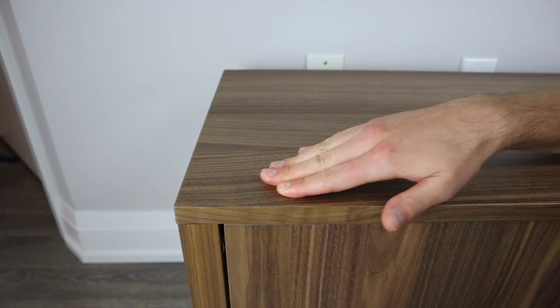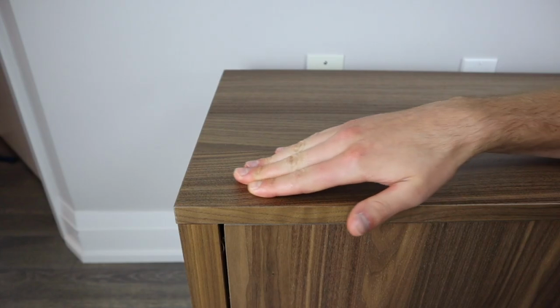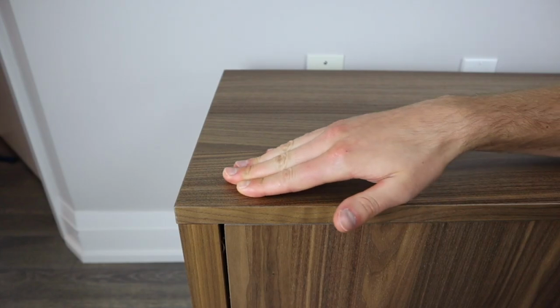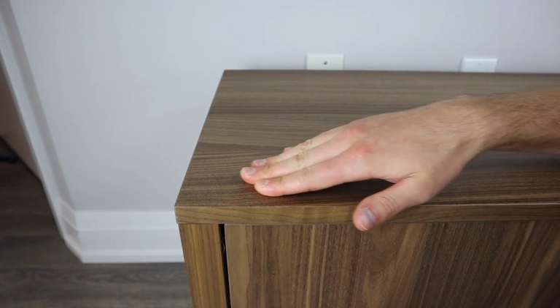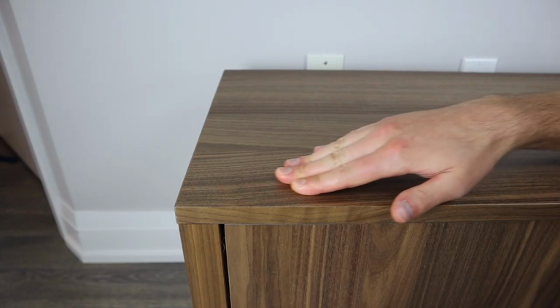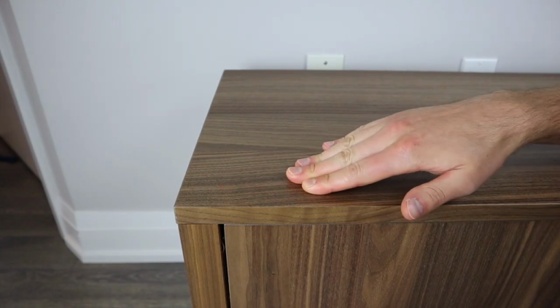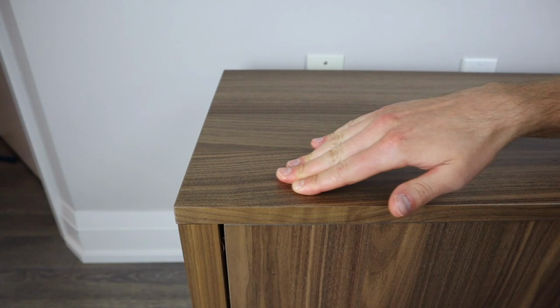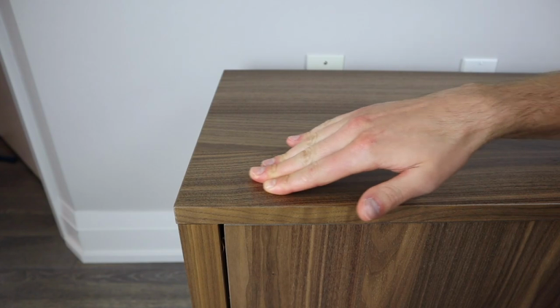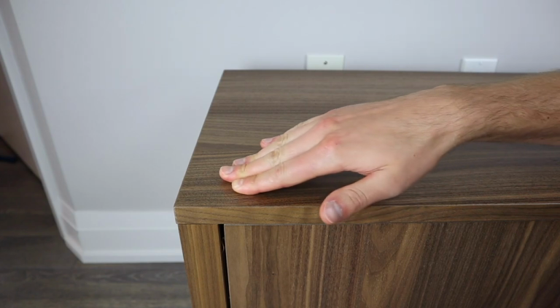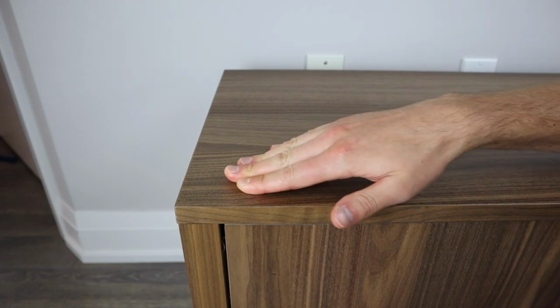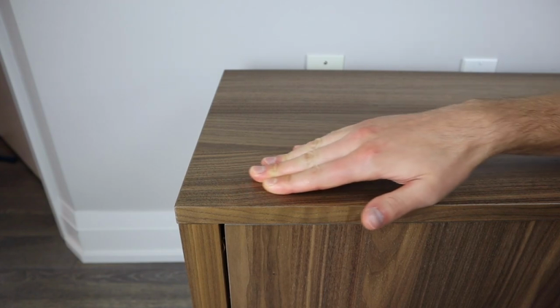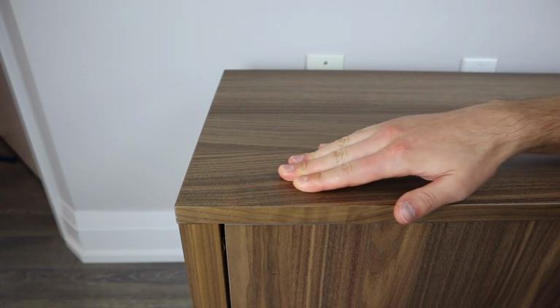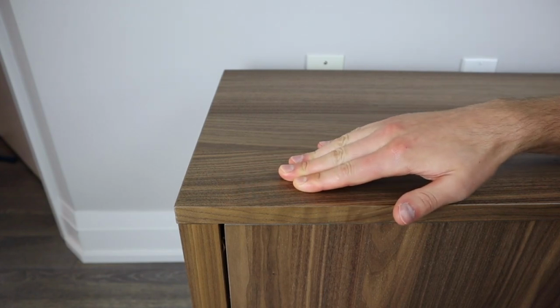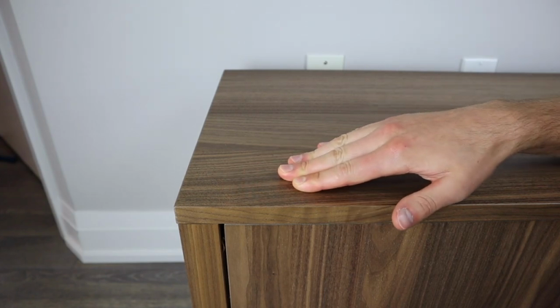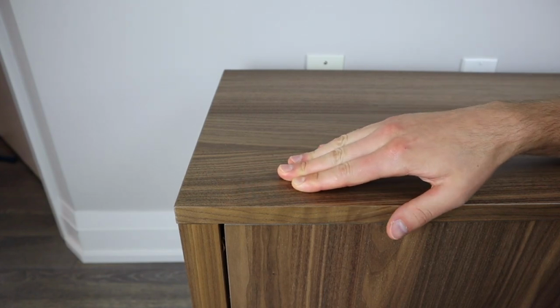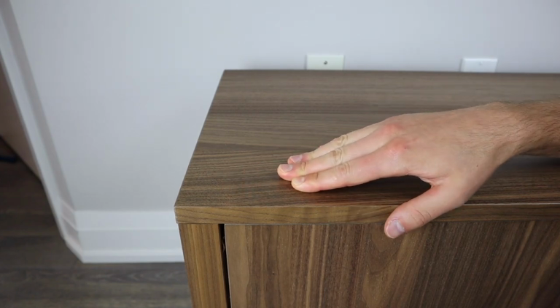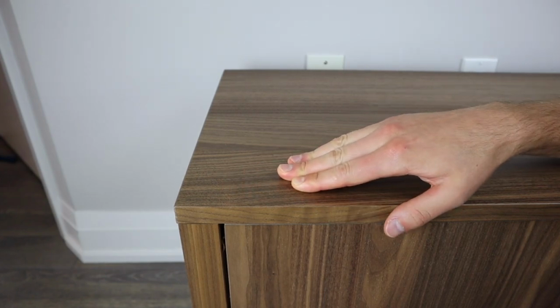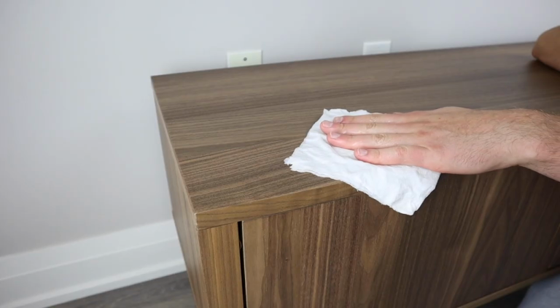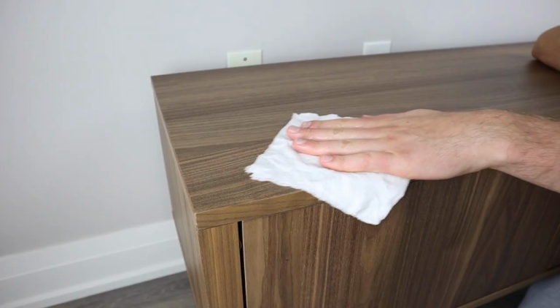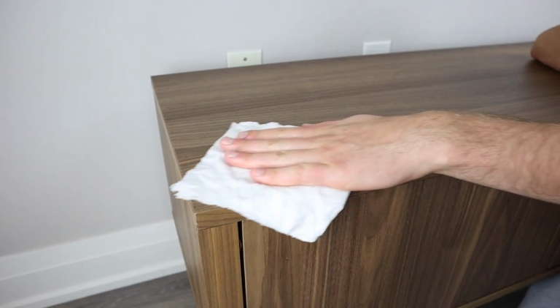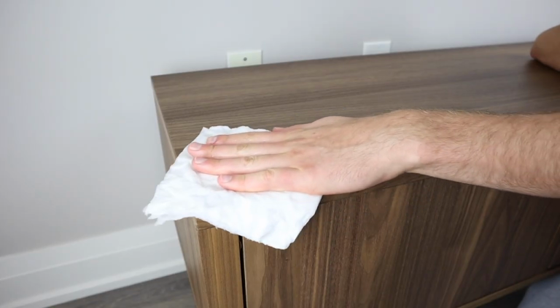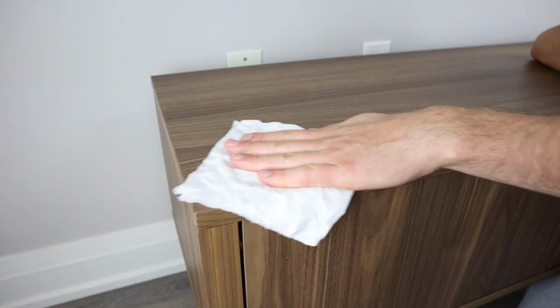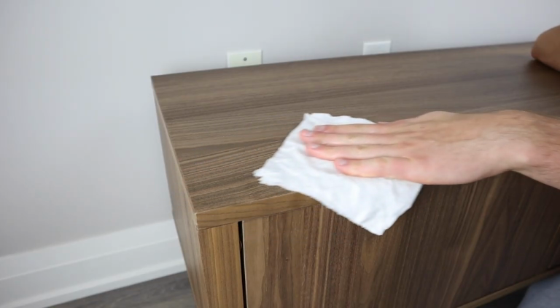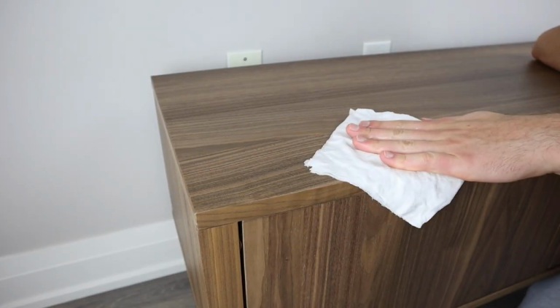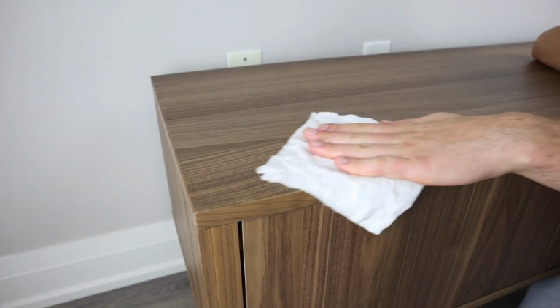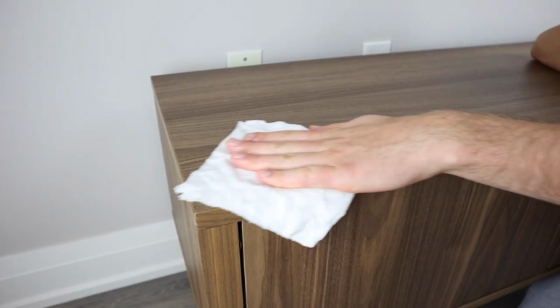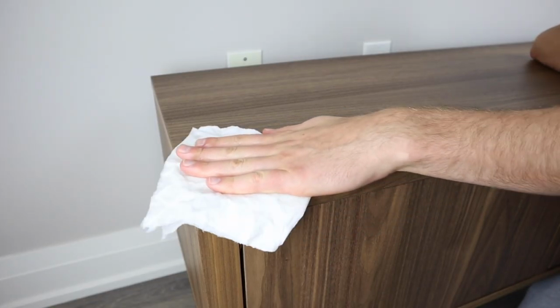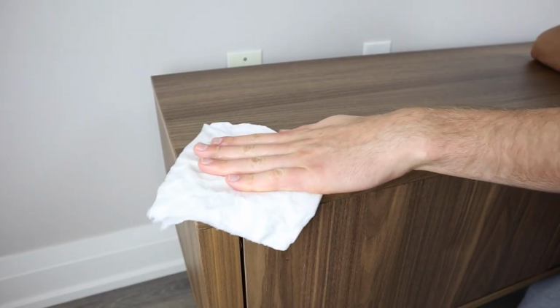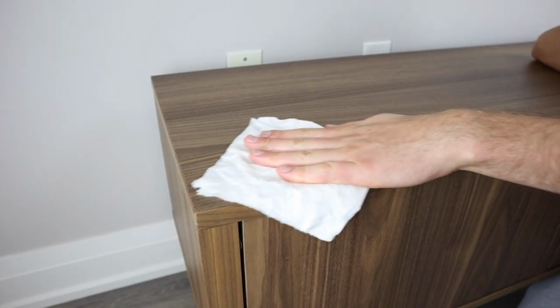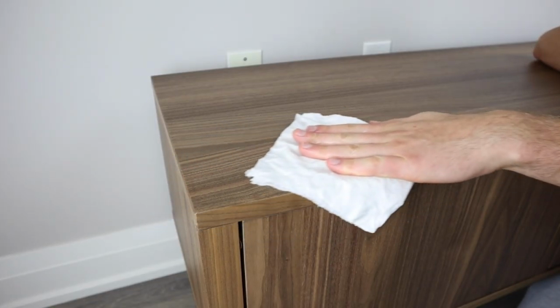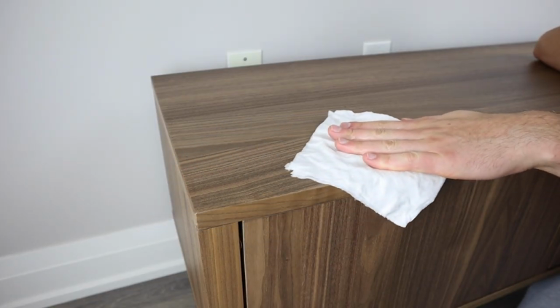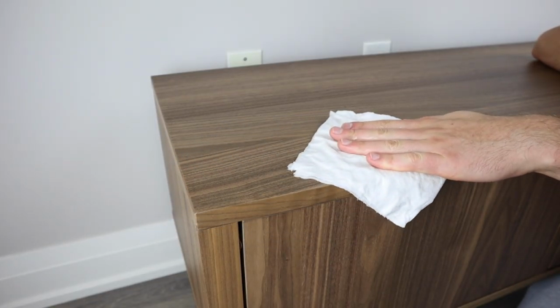Another plus is that handprints don't really show up that much on the surface, but if any smudges do show up, cleaning the Stockholm is really easy.